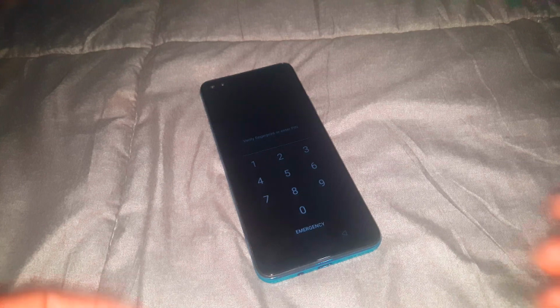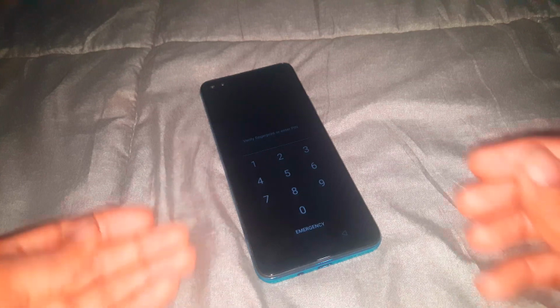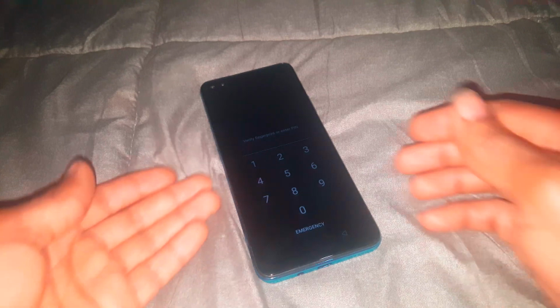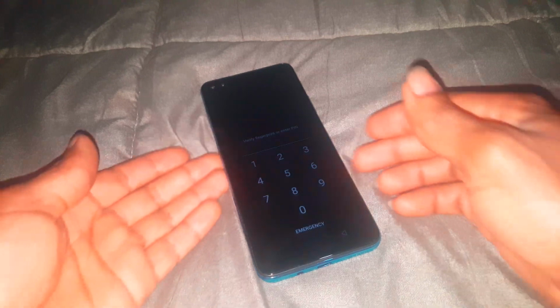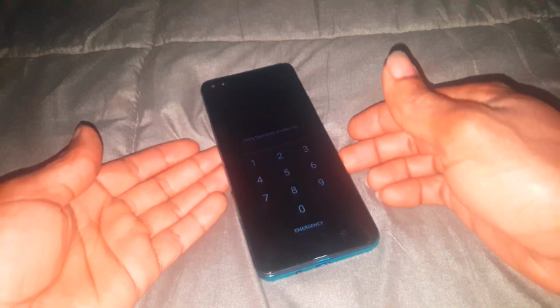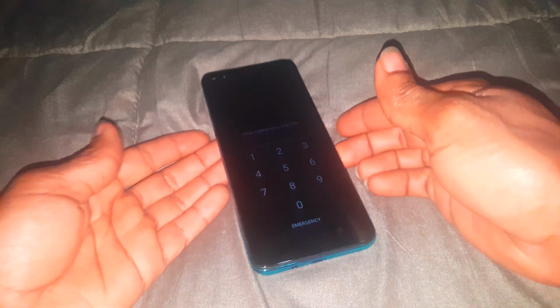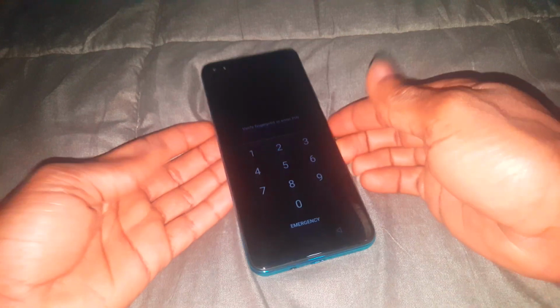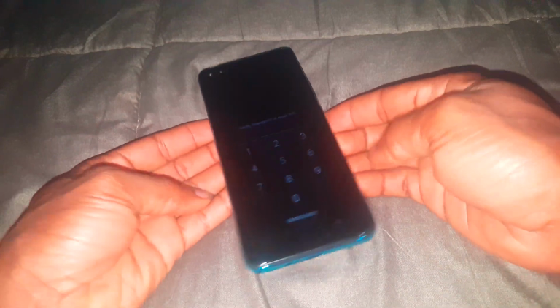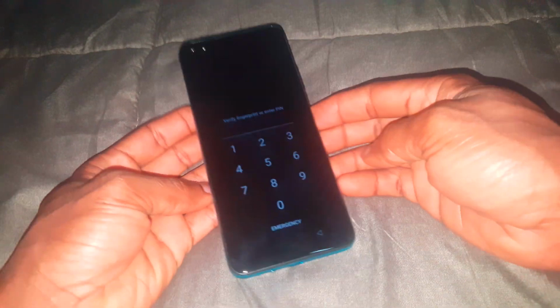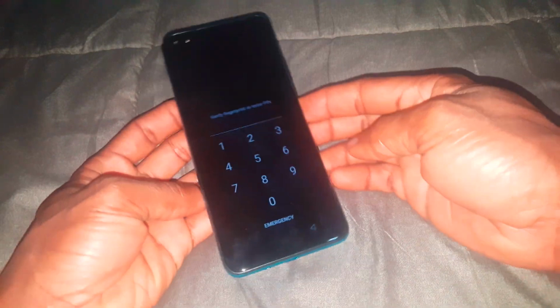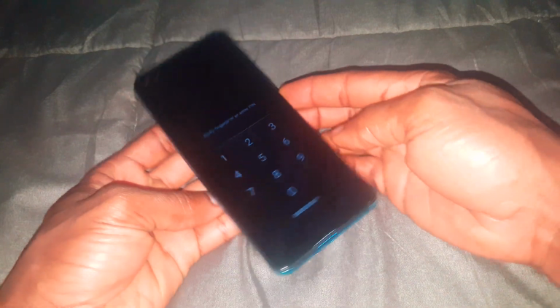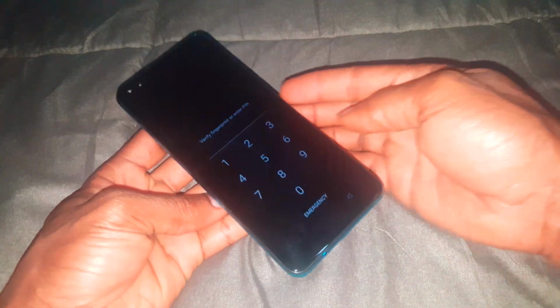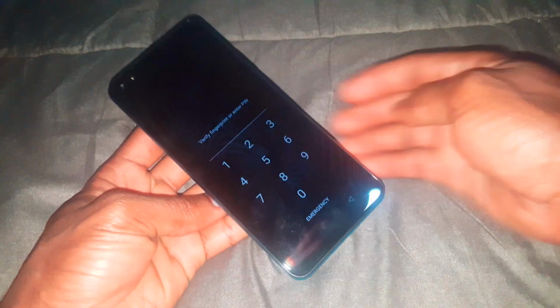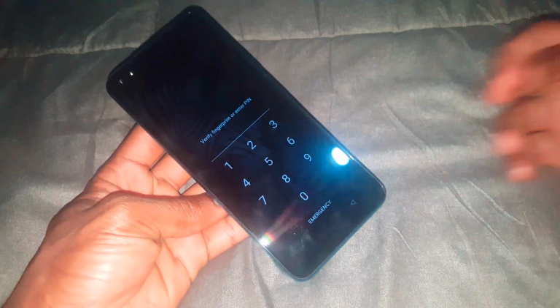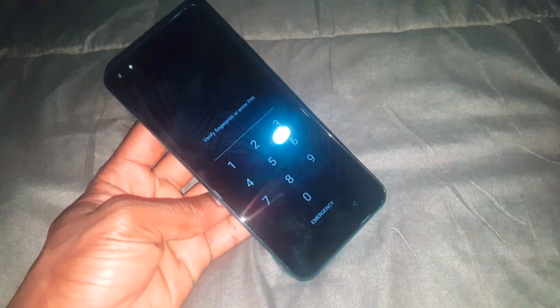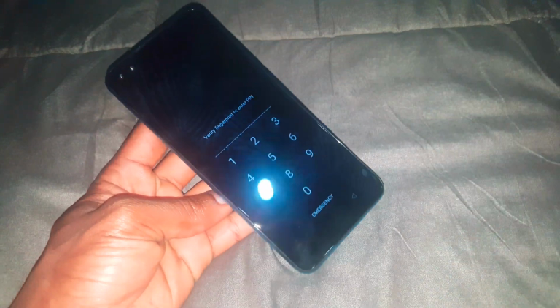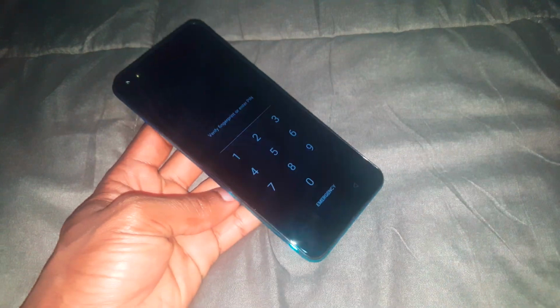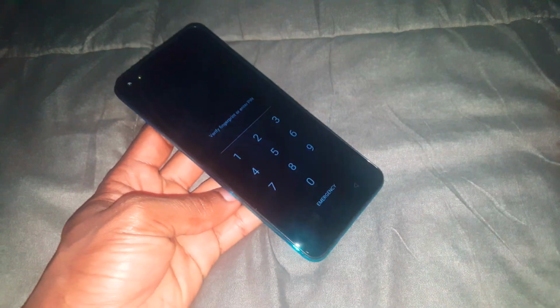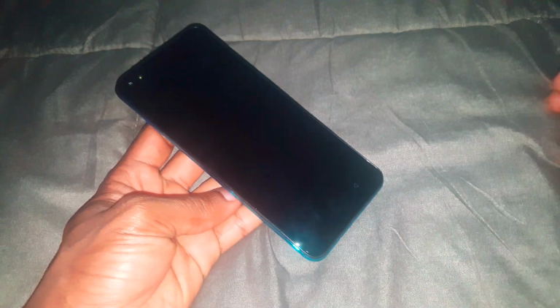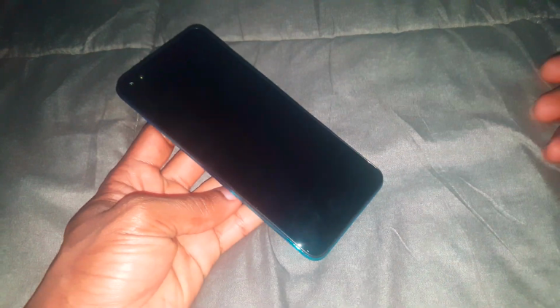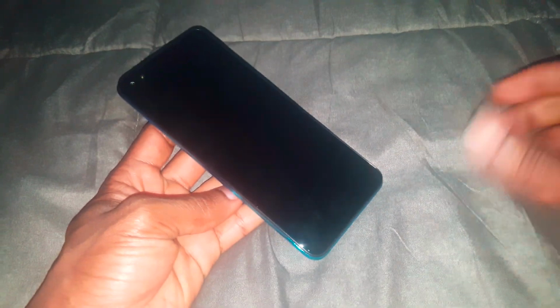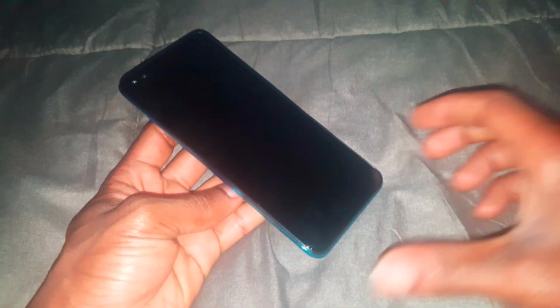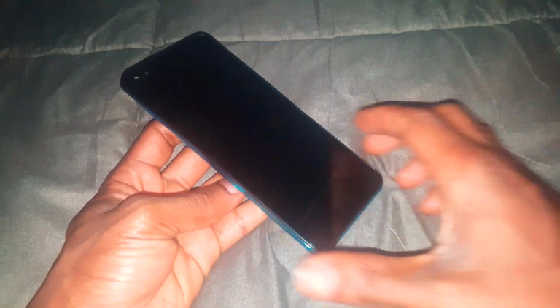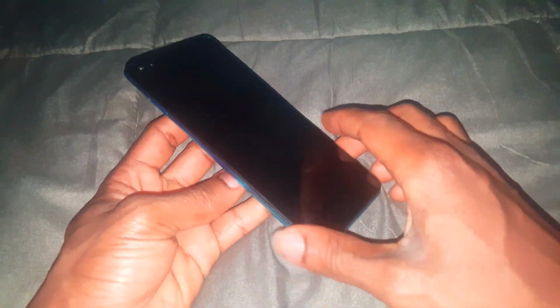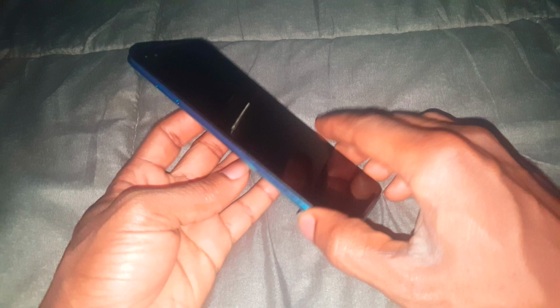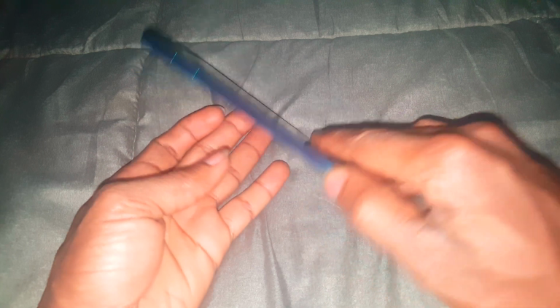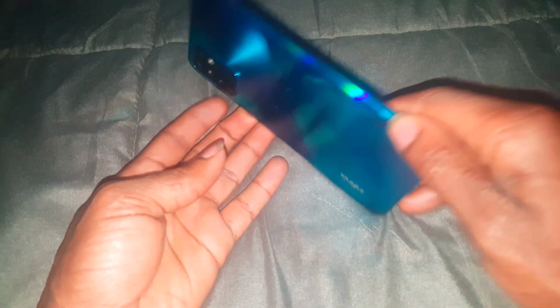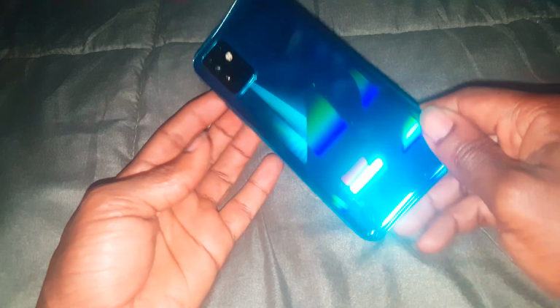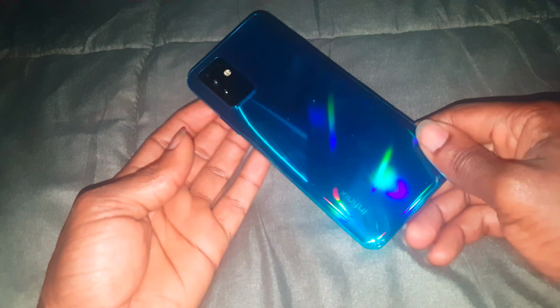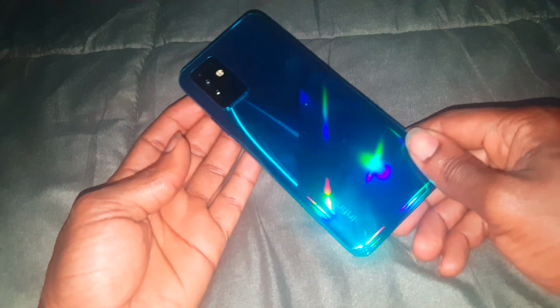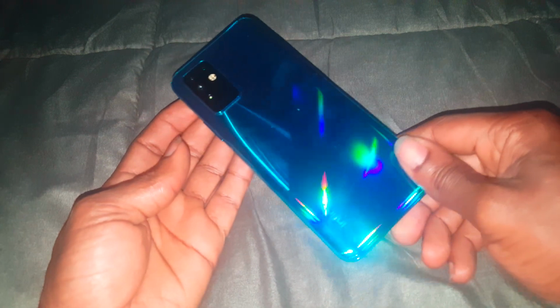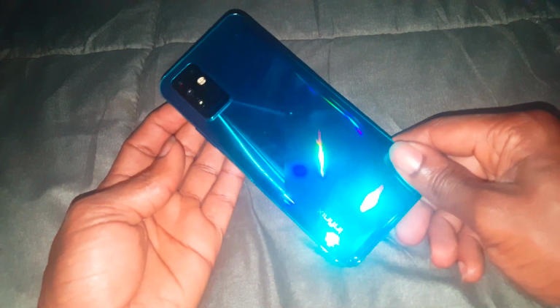Hello YouTube, this is Johnny. In this video, I'm going to quickly show you how to hard reset your Infinix Note 8.